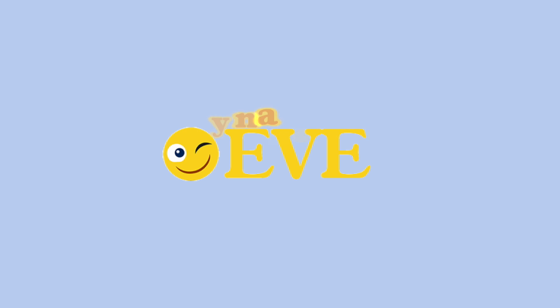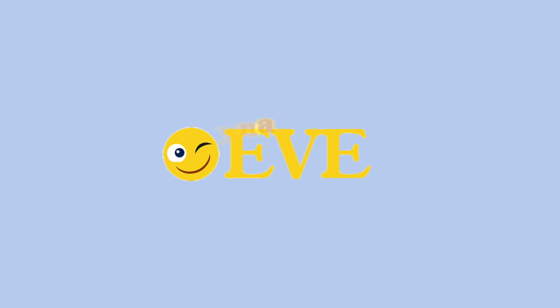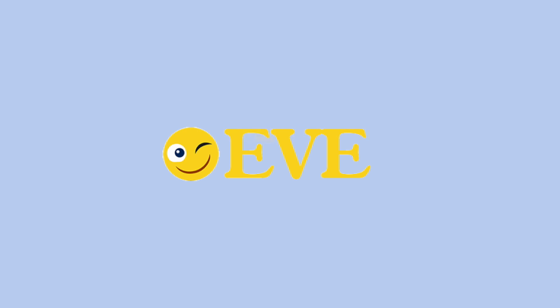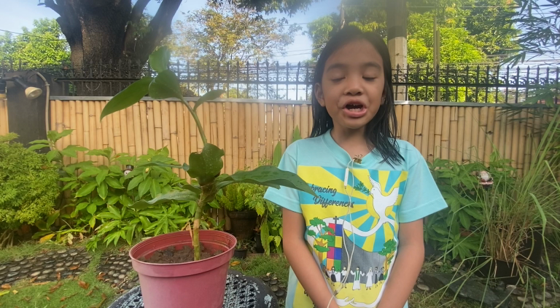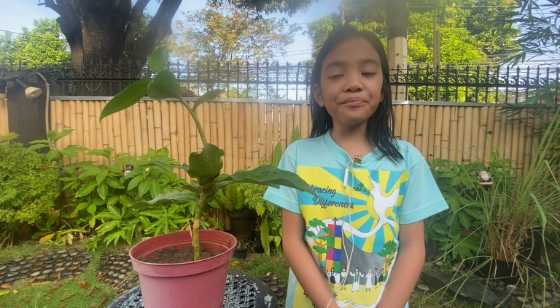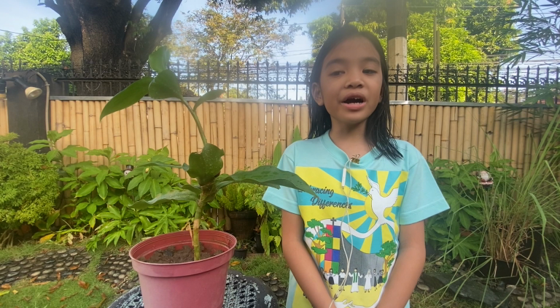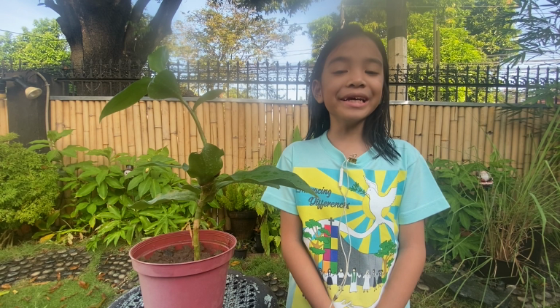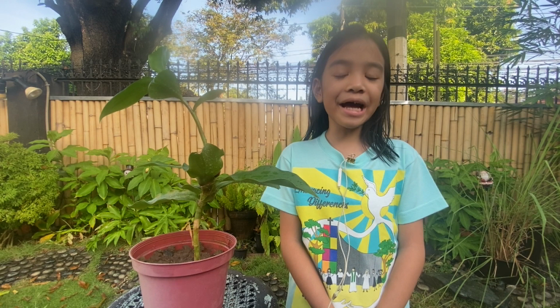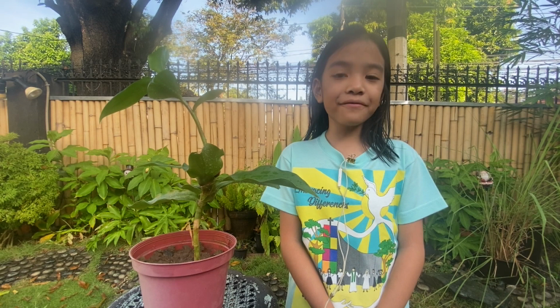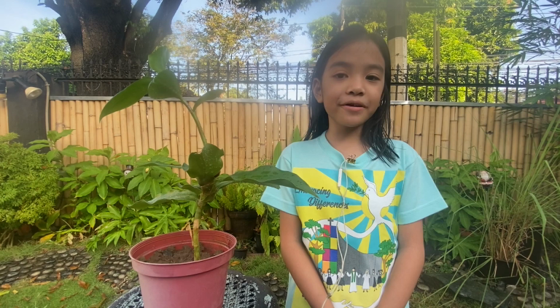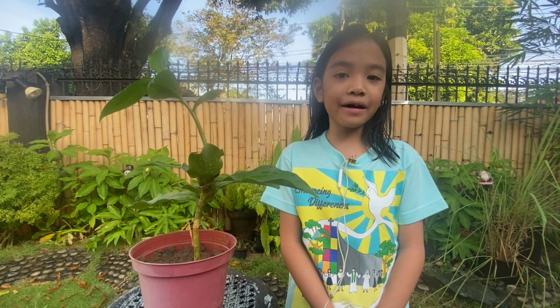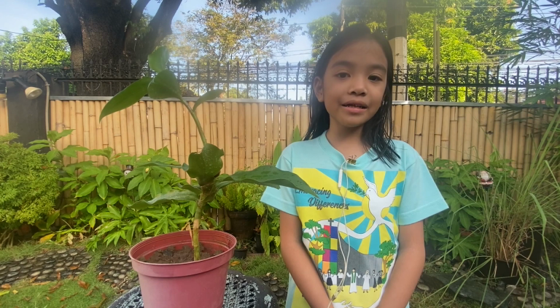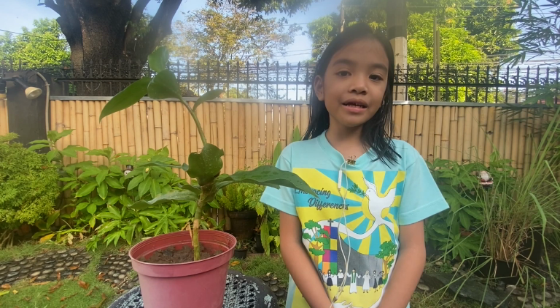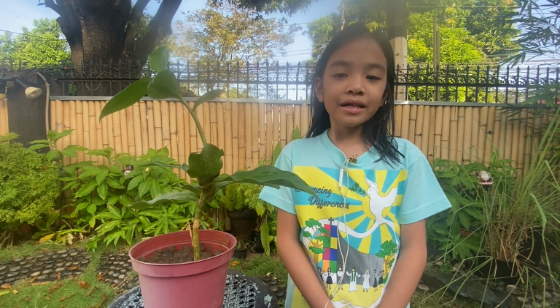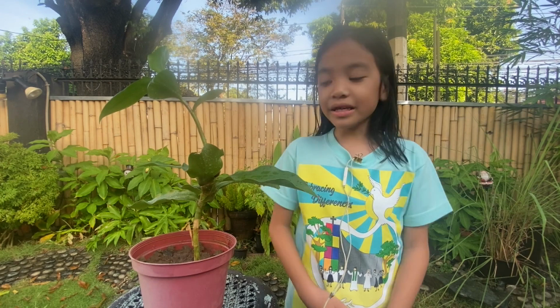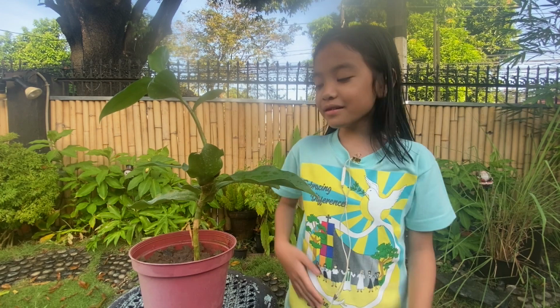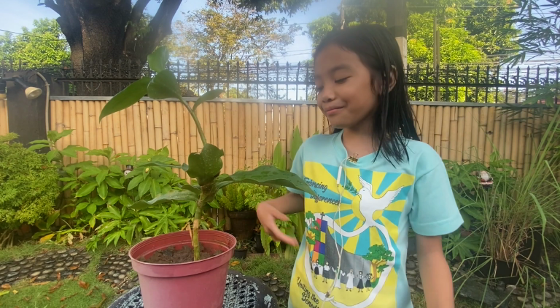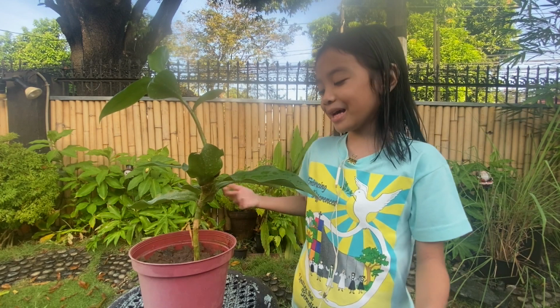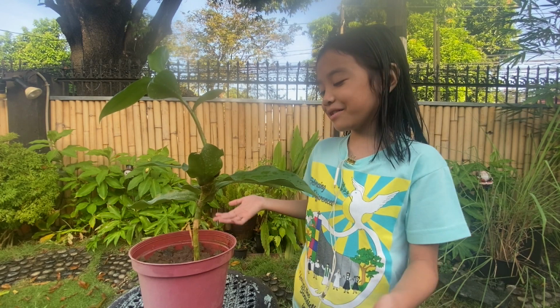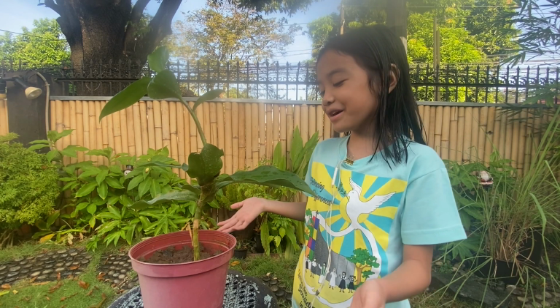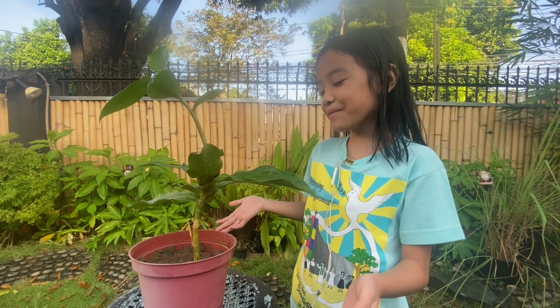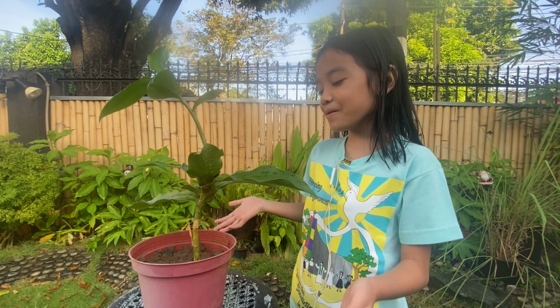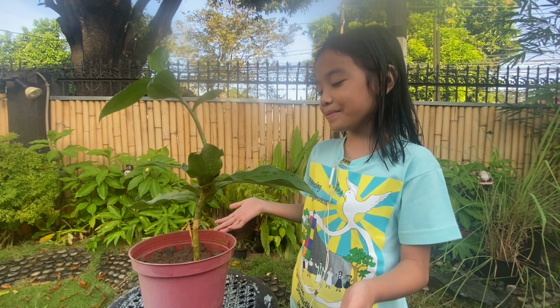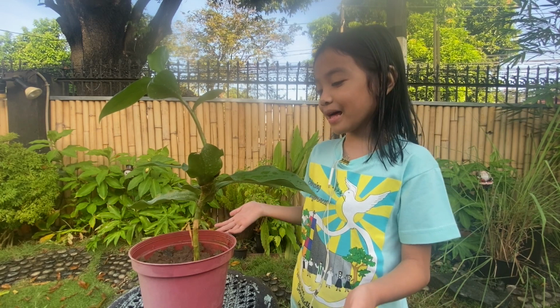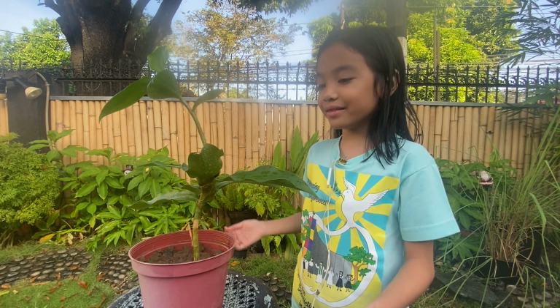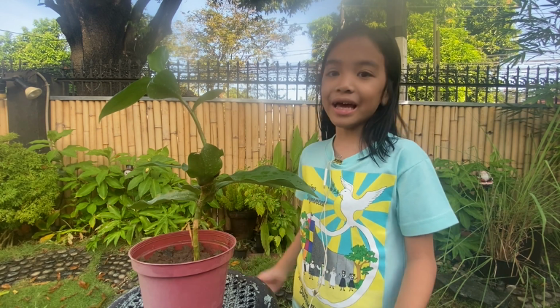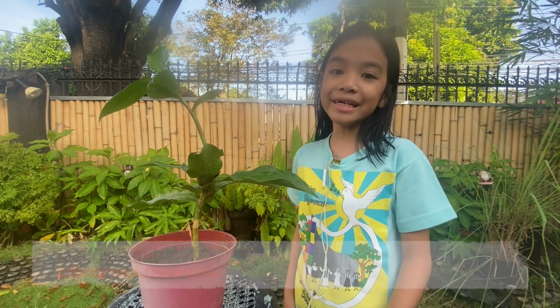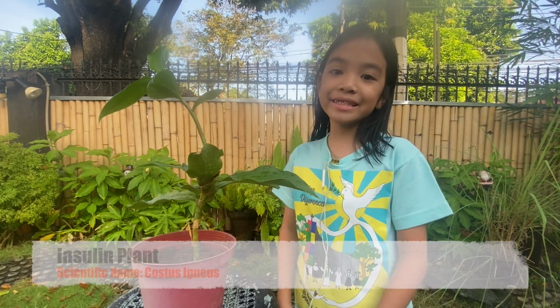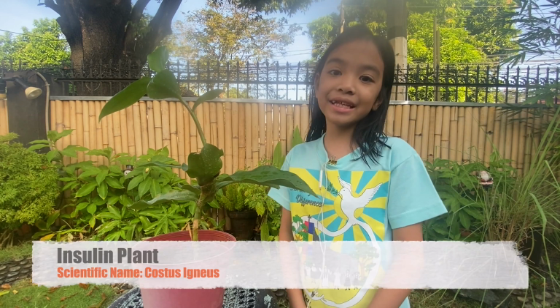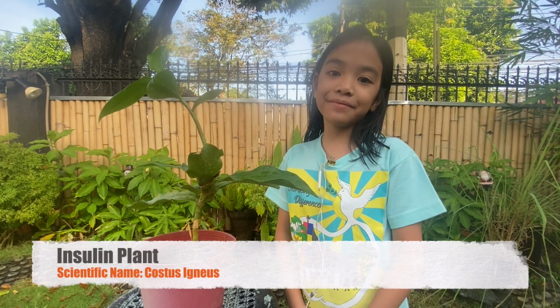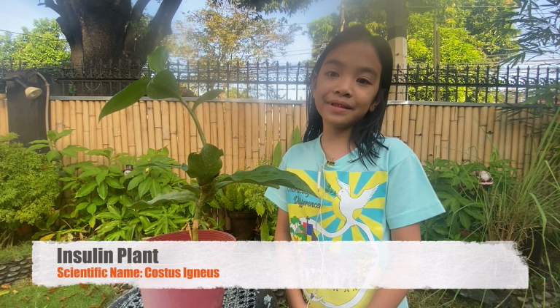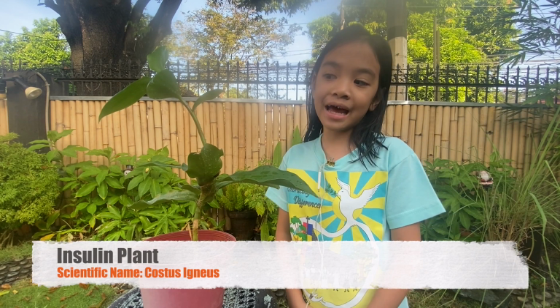Good morning, everyone. This is my incredible plant, the insulin plant.